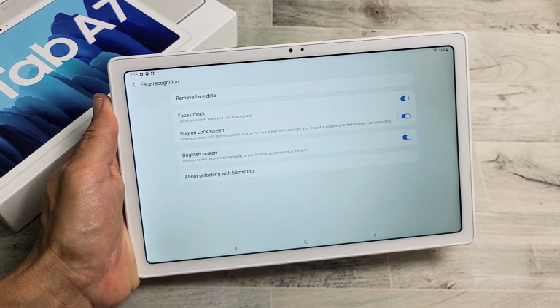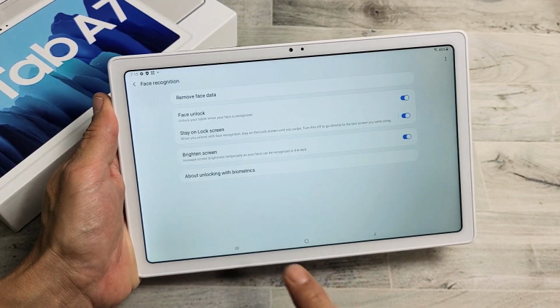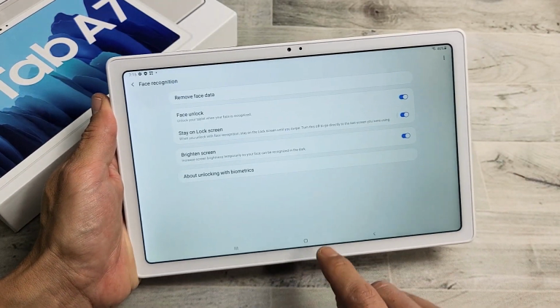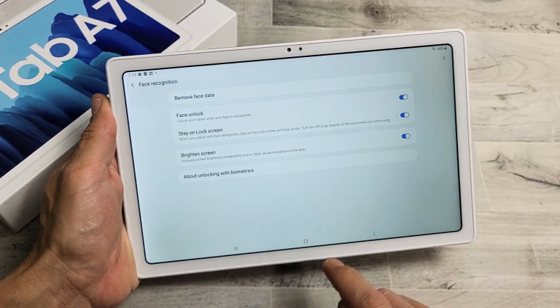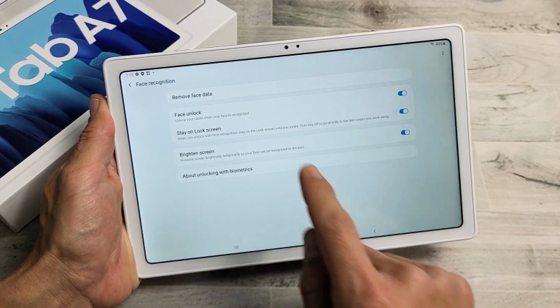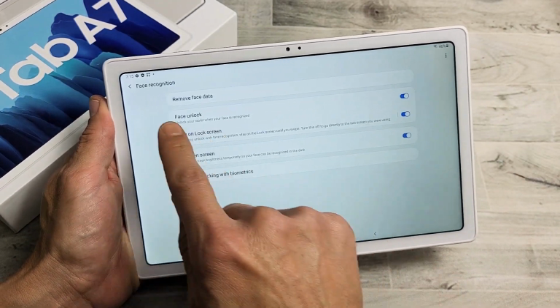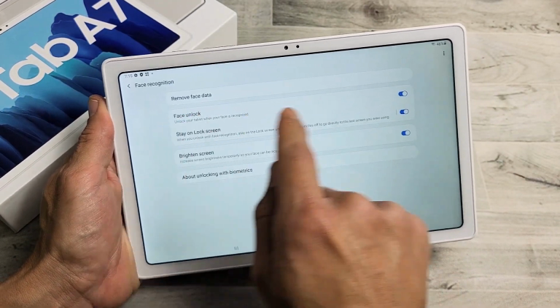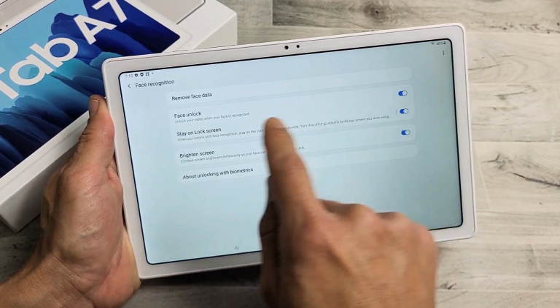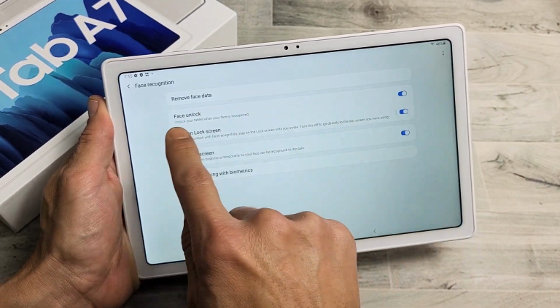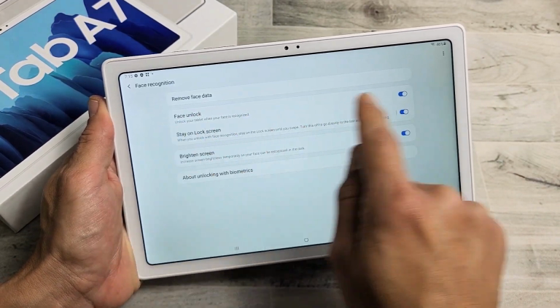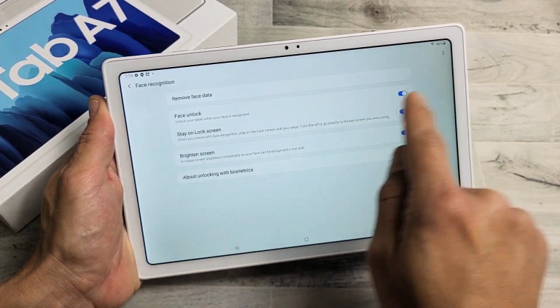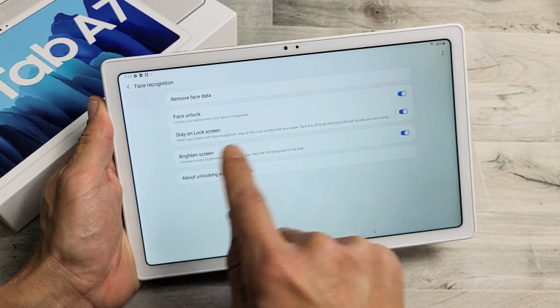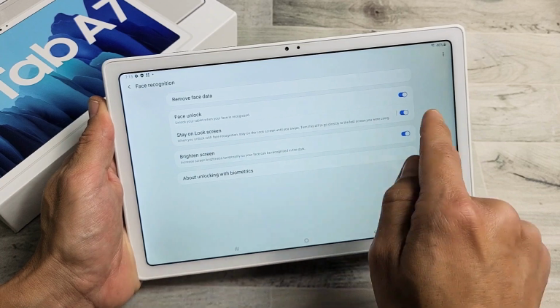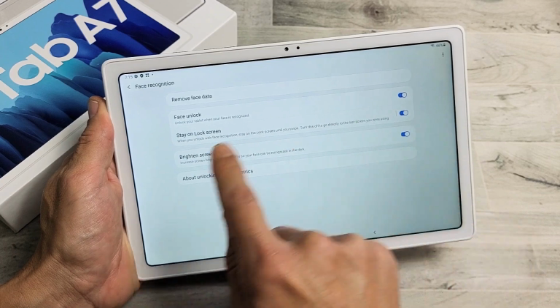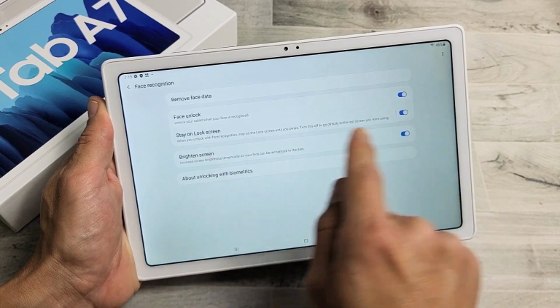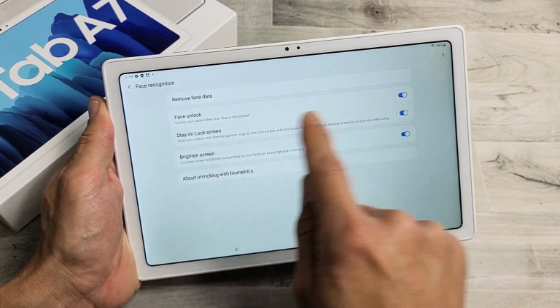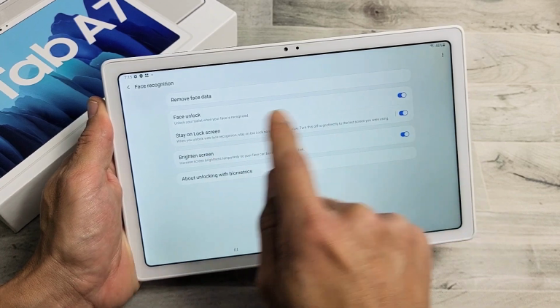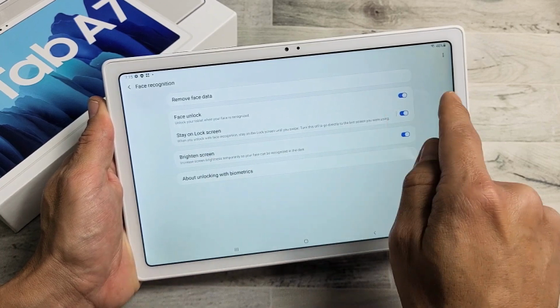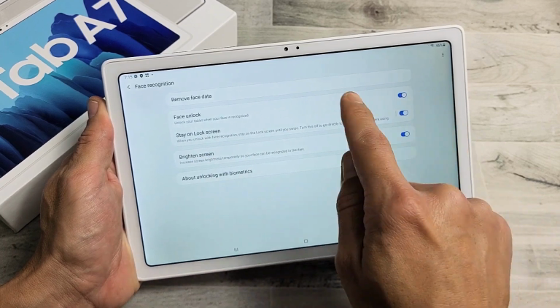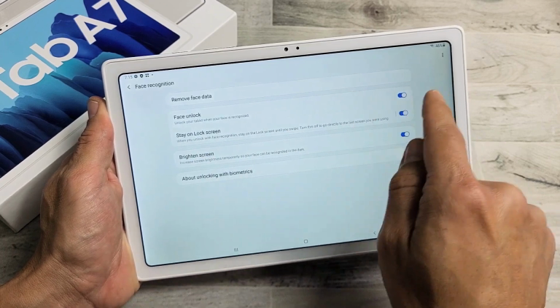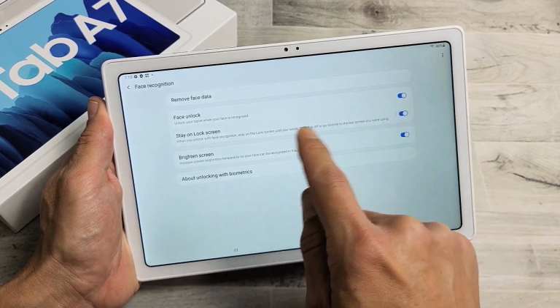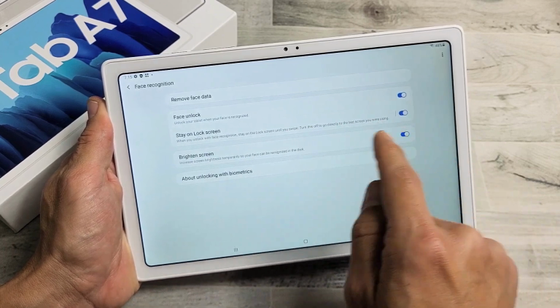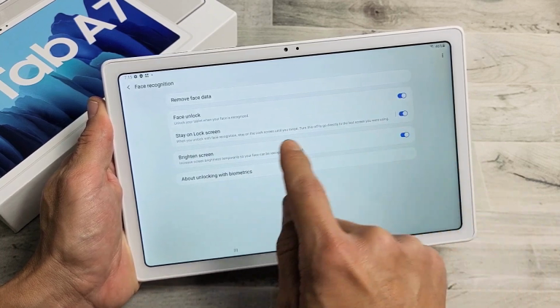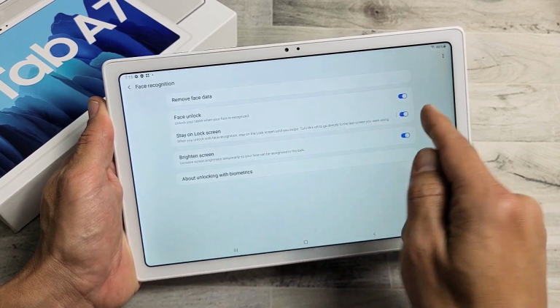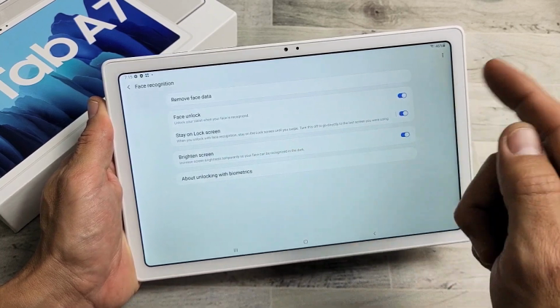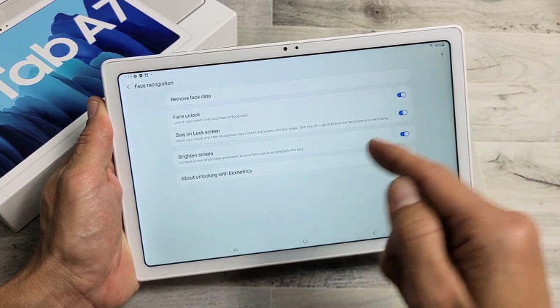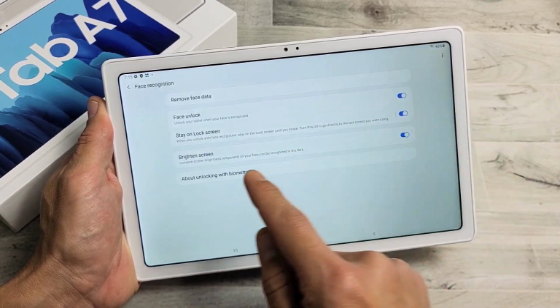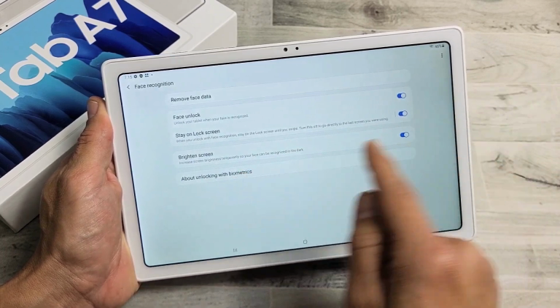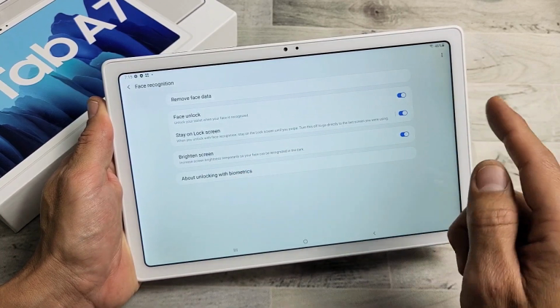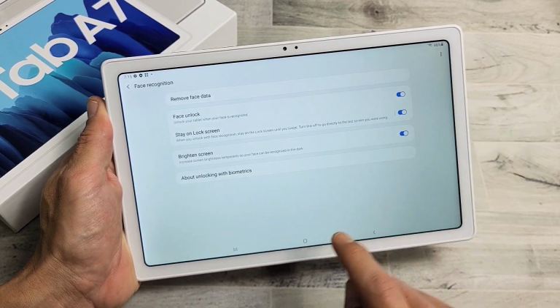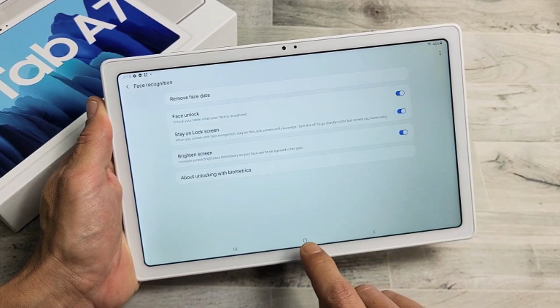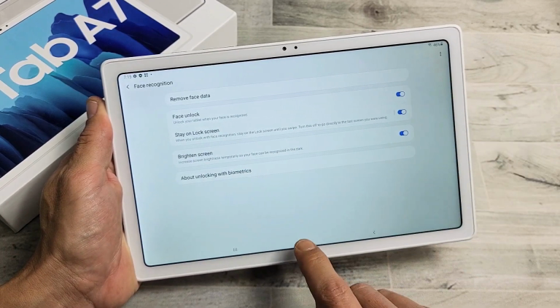Tap on Done and we'll leave it on. These are fine here. Leave it on Face Unlock, stay on Screen Lock, and so on.